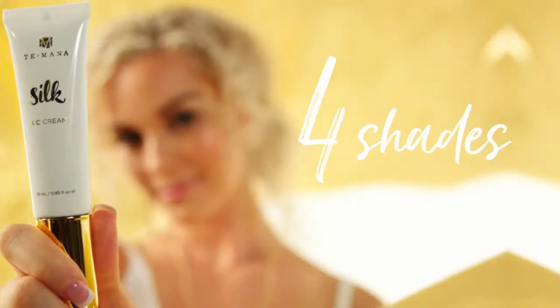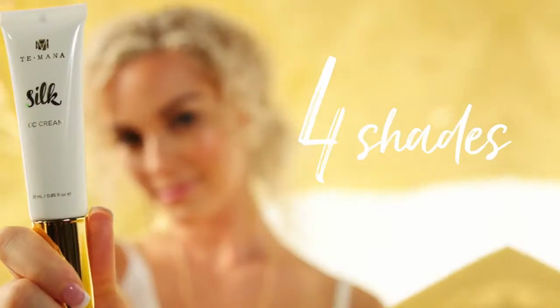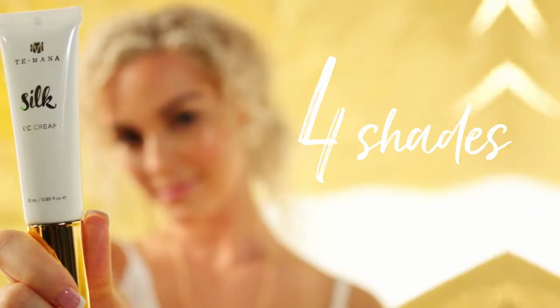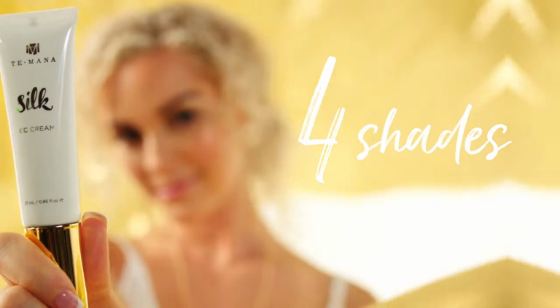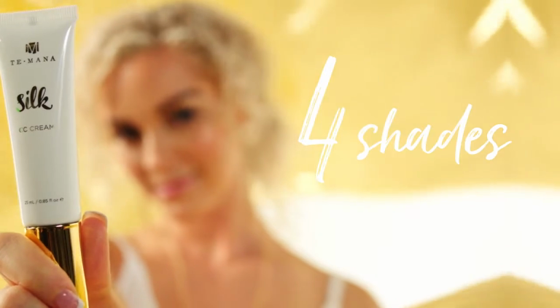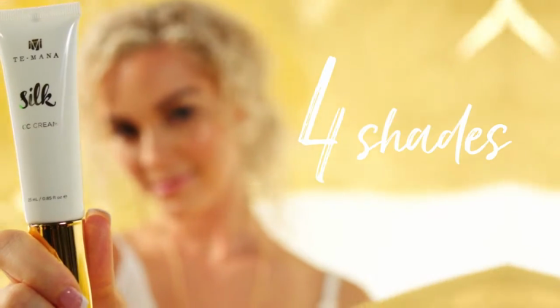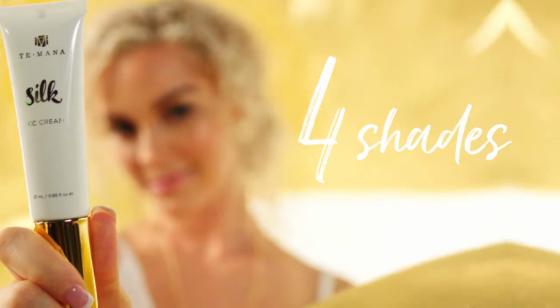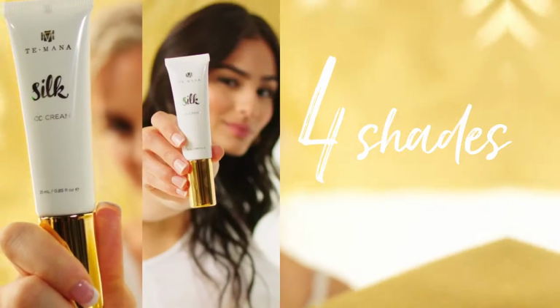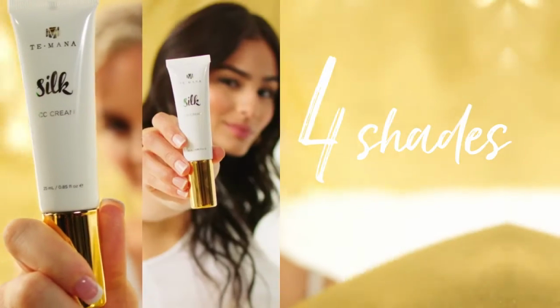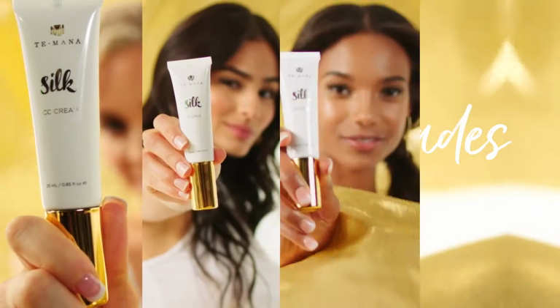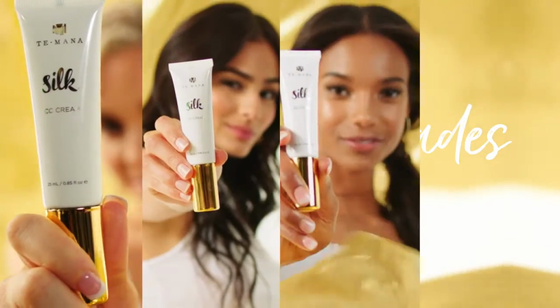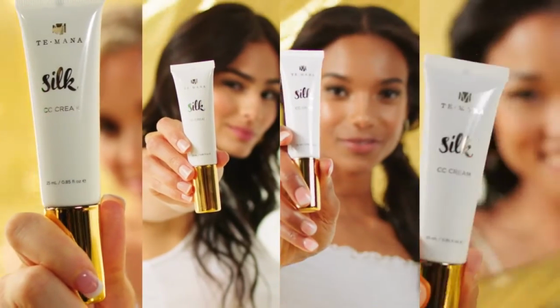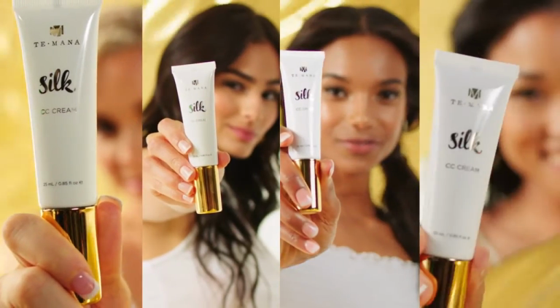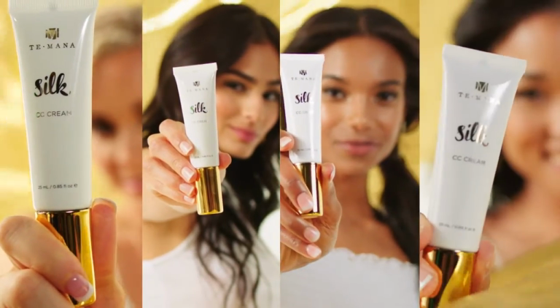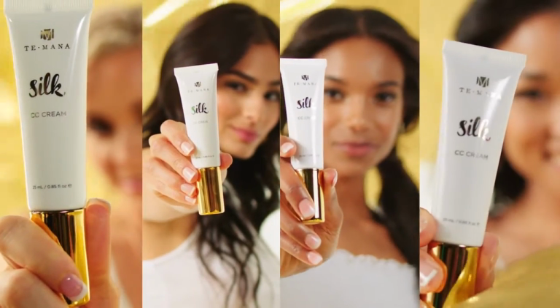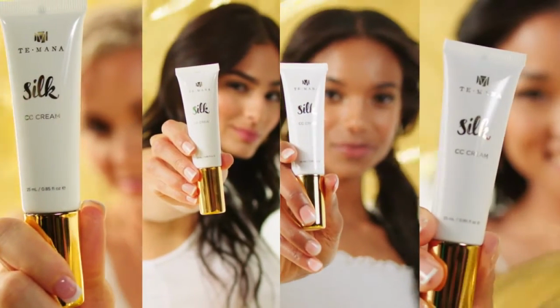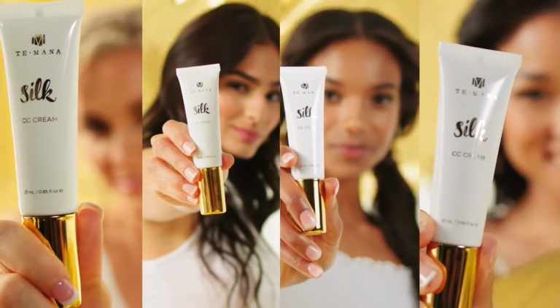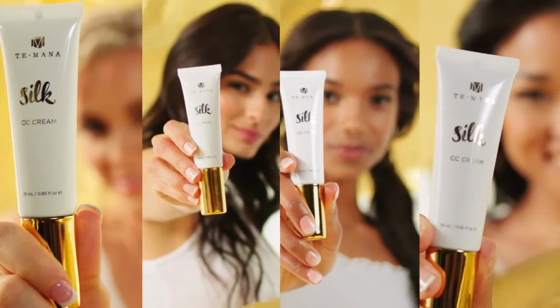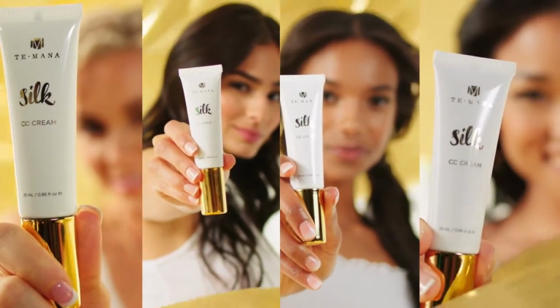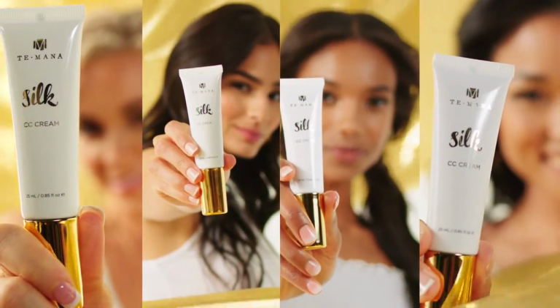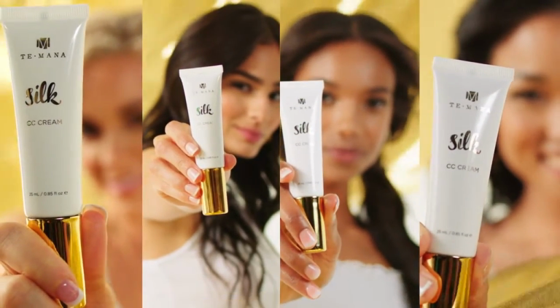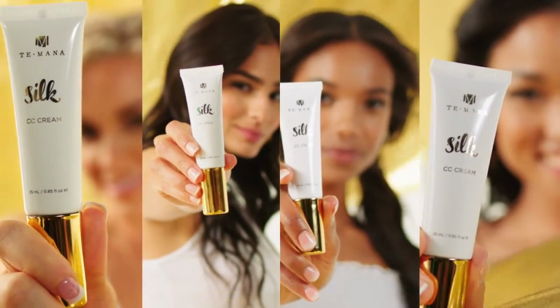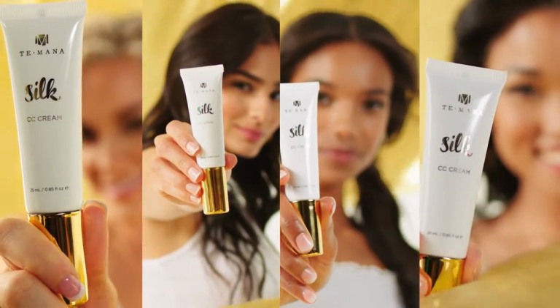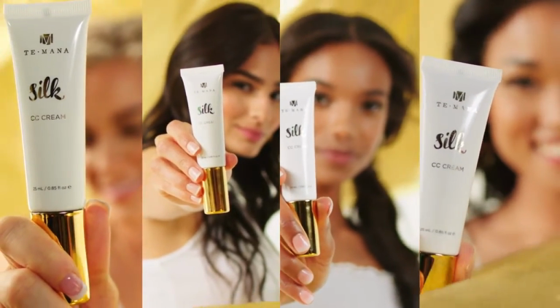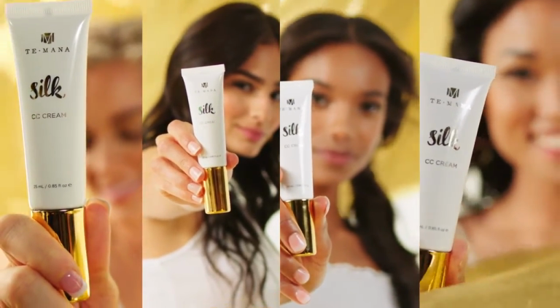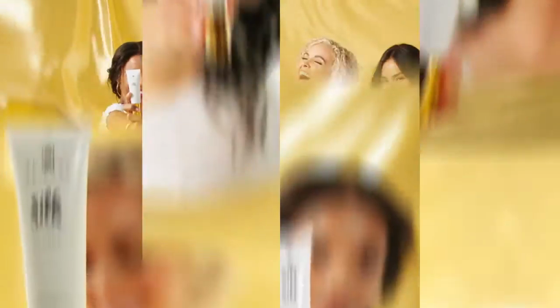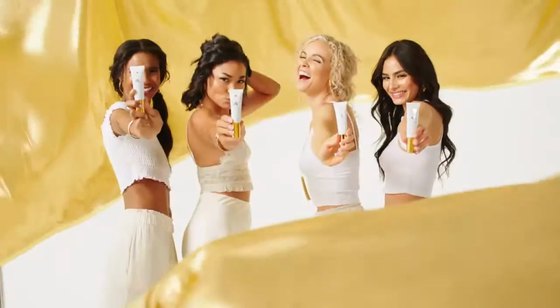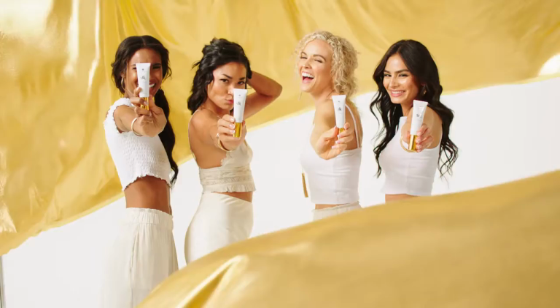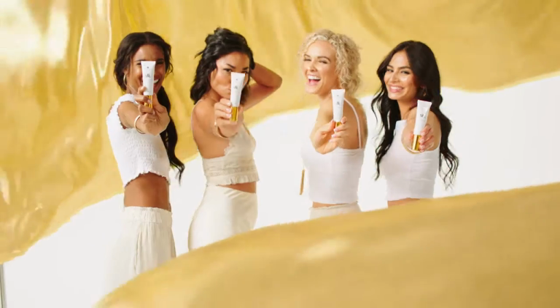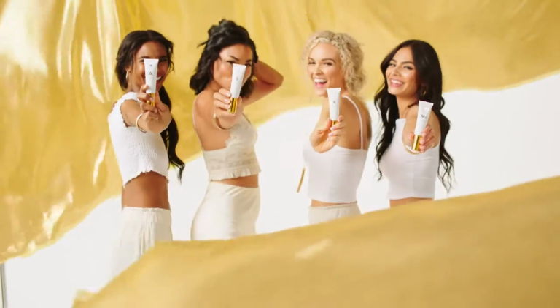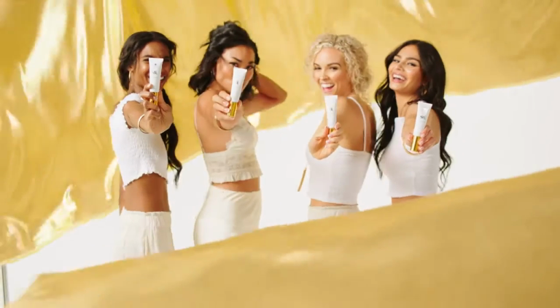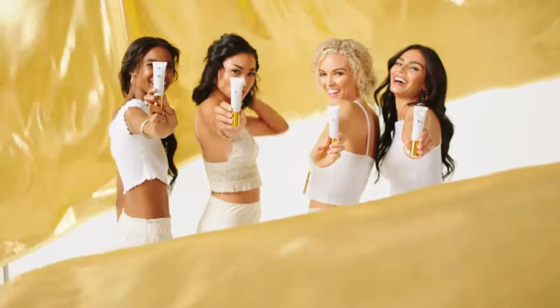It comes in four delightful shades — fair, light, medium, and deep — to match a variety of skin tones.